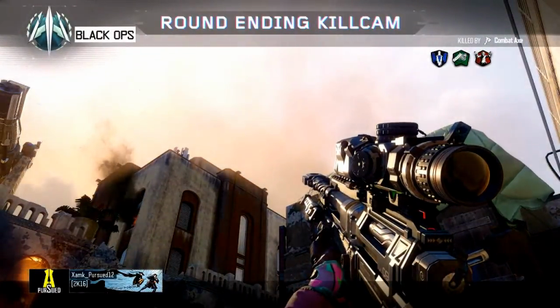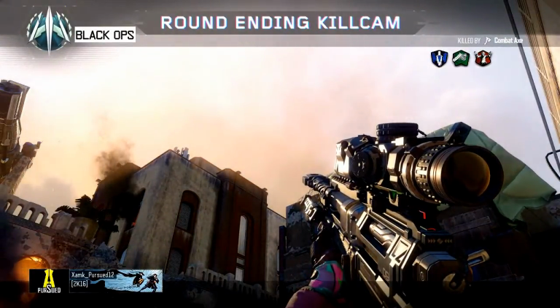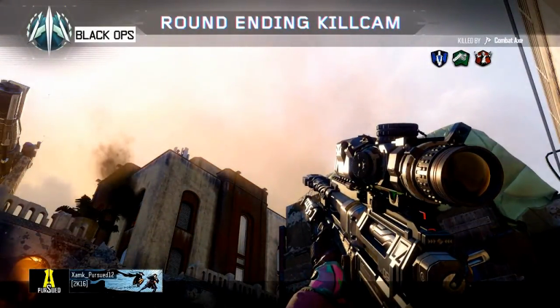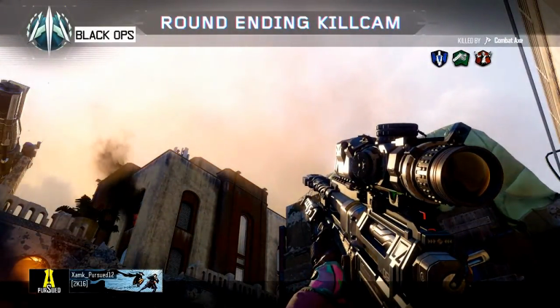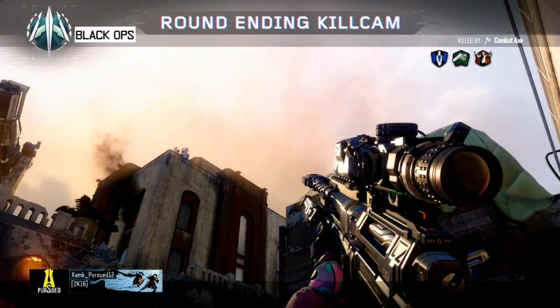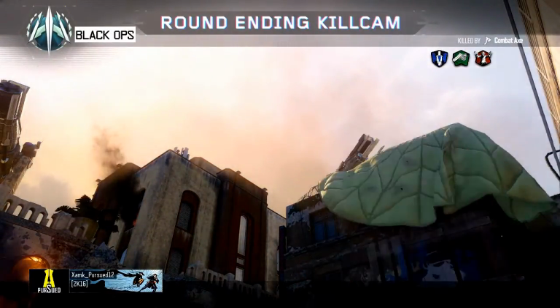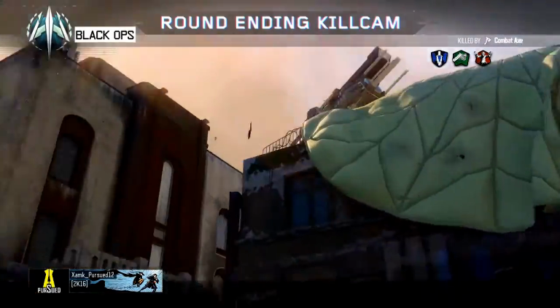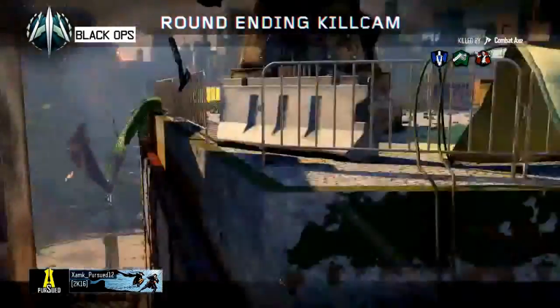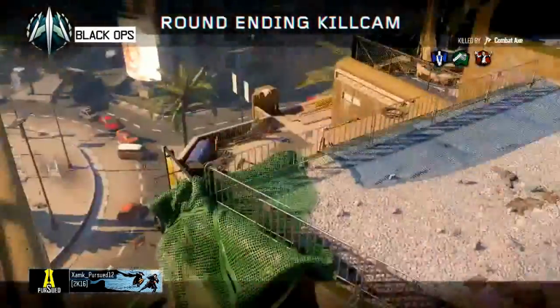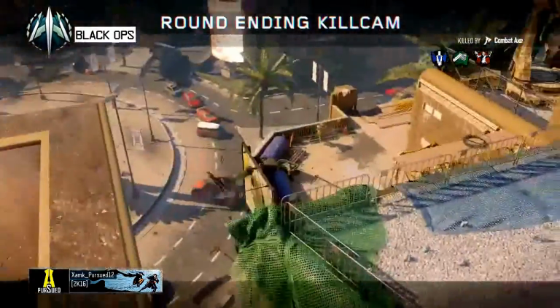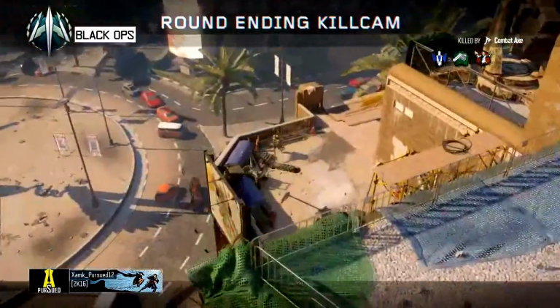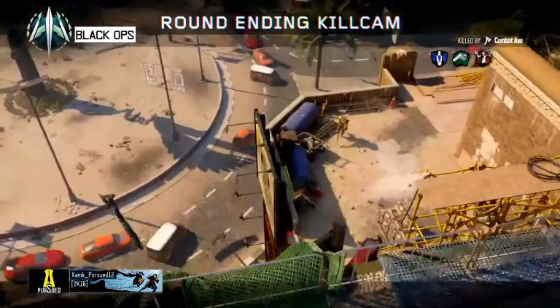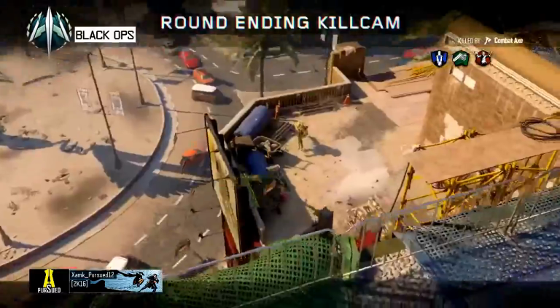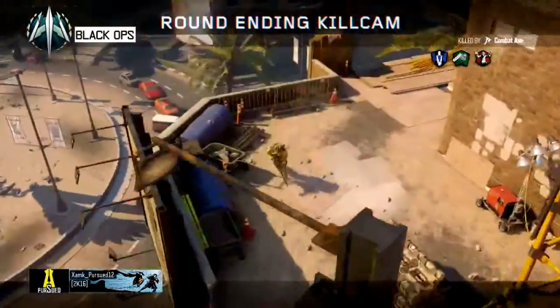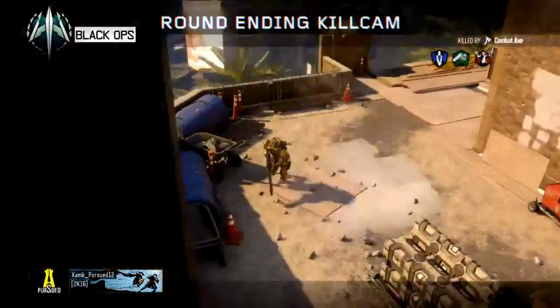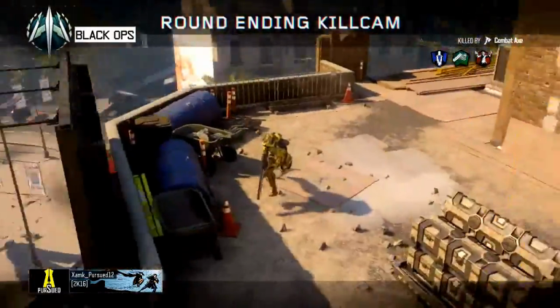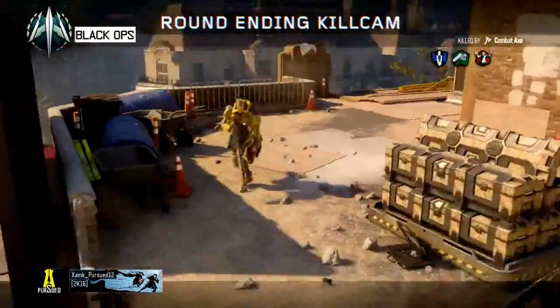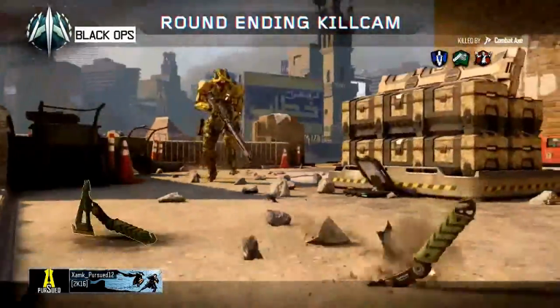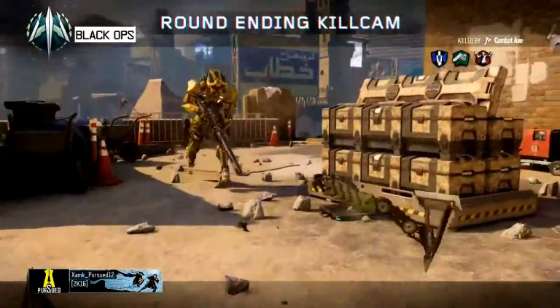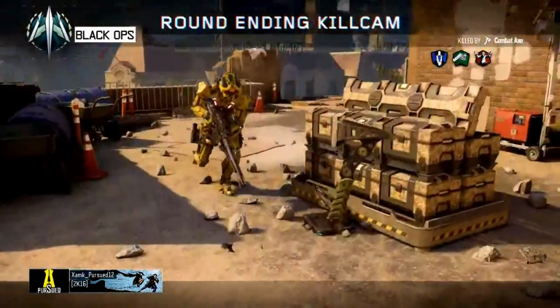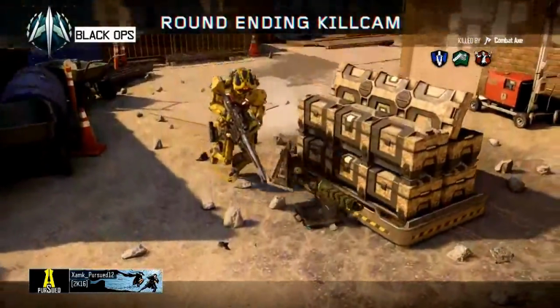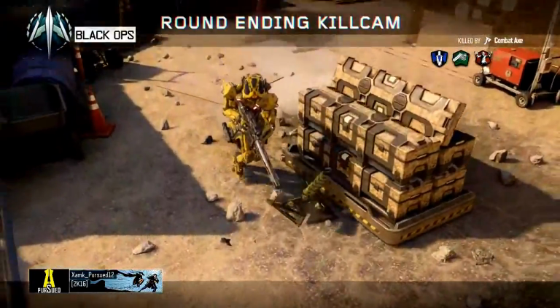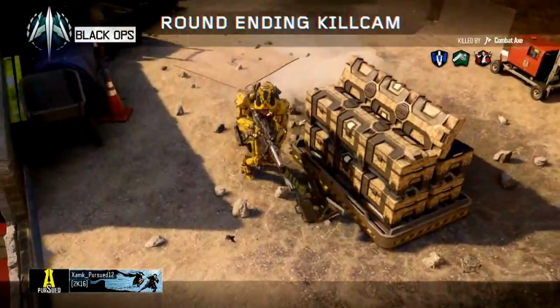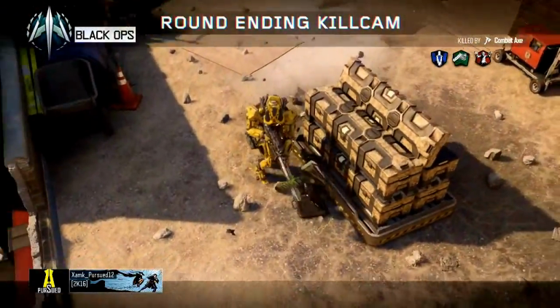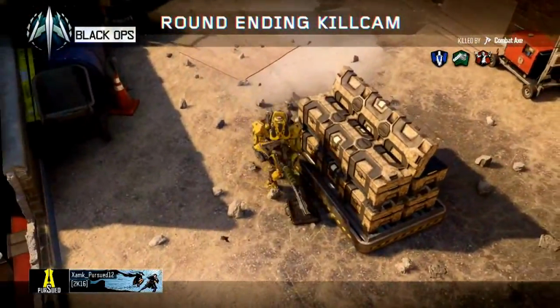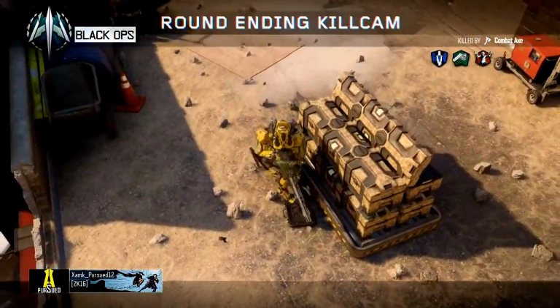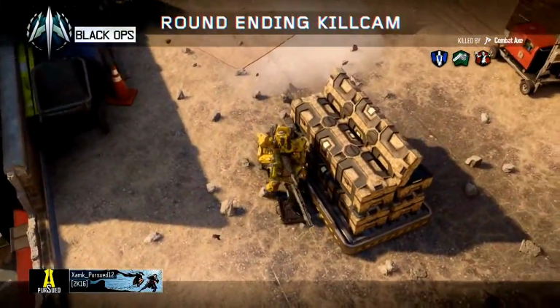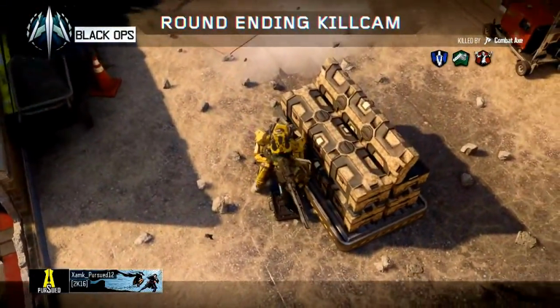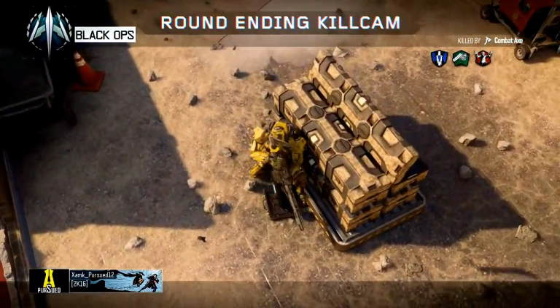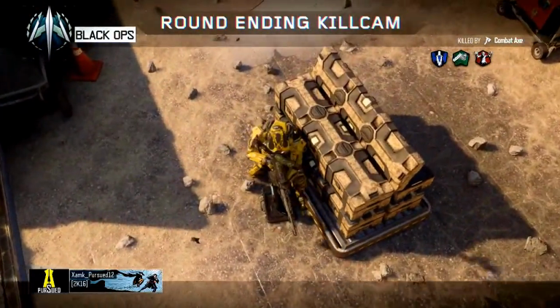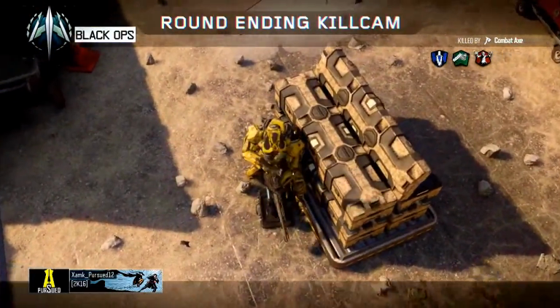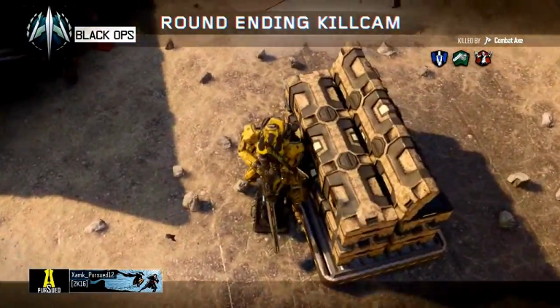I always screenshot it so you can see the lineup. Once you've got it done, throw a tomahawk and you should get a really nice double bank that takes people out on the bomb site.